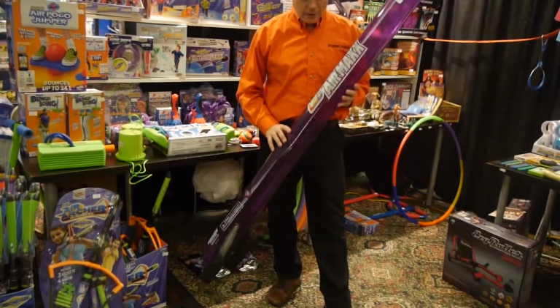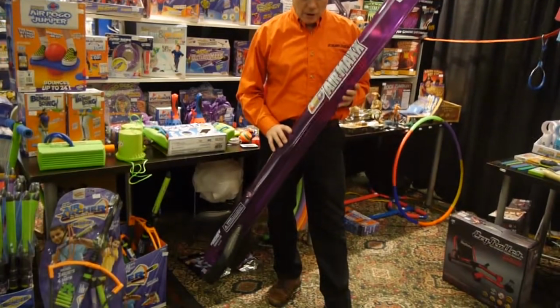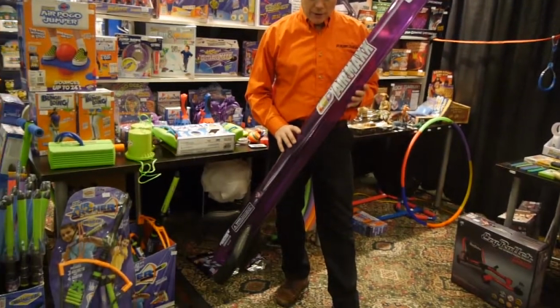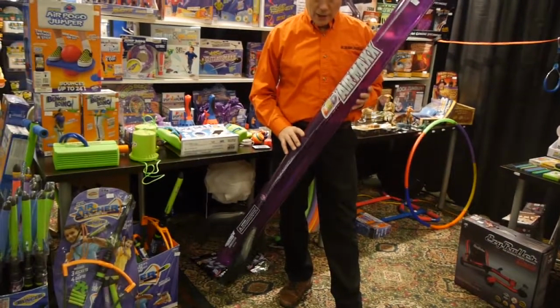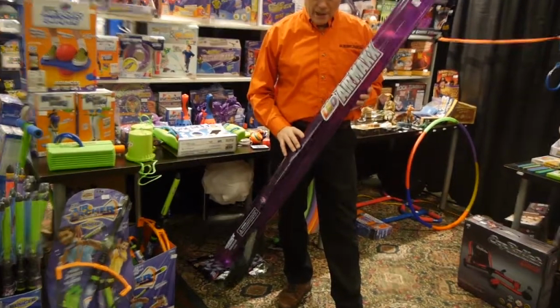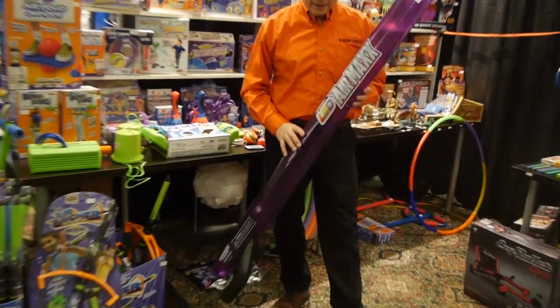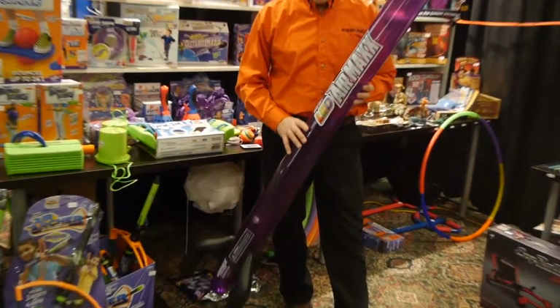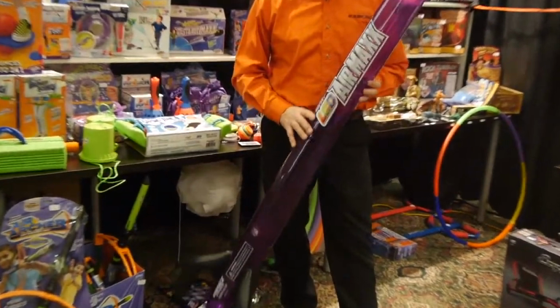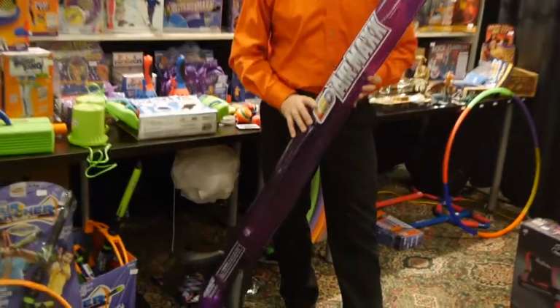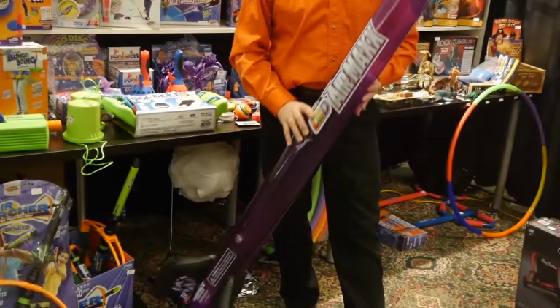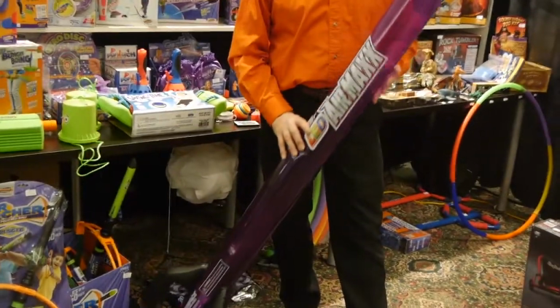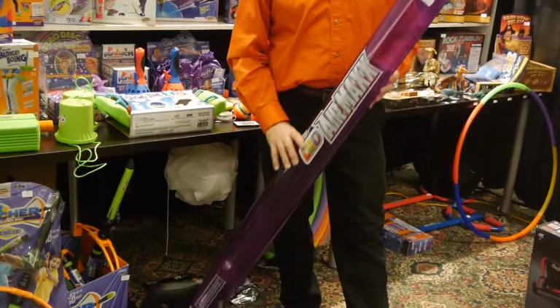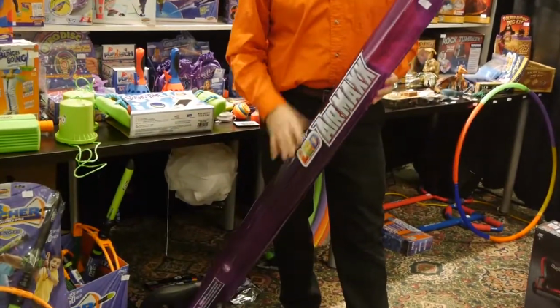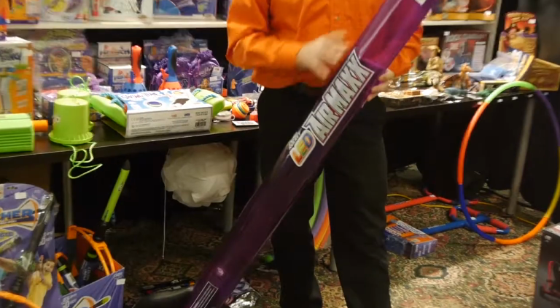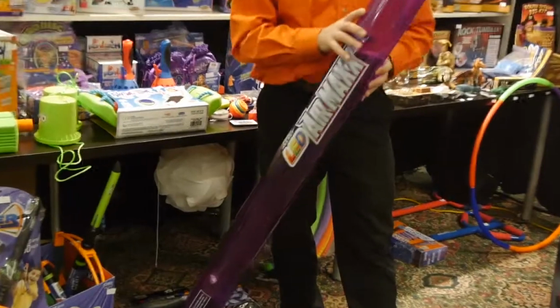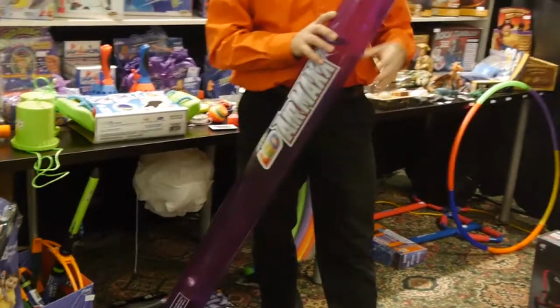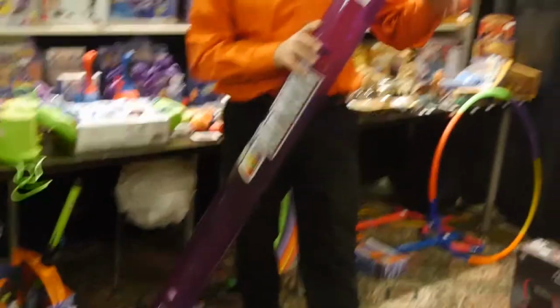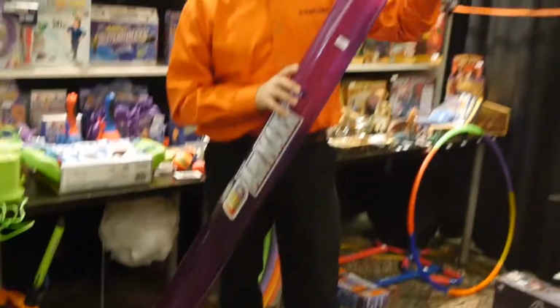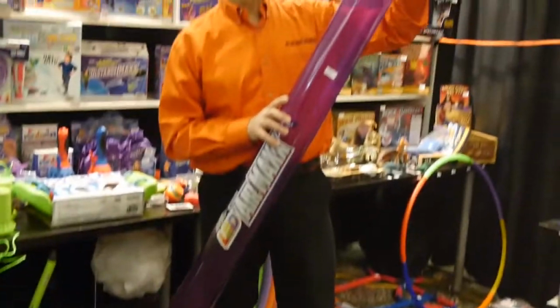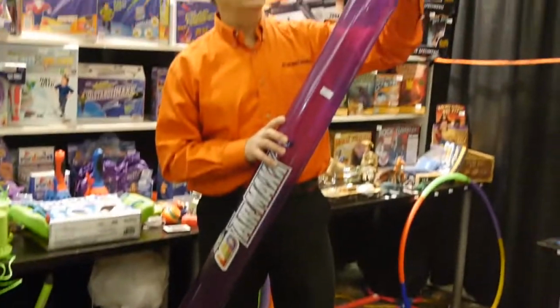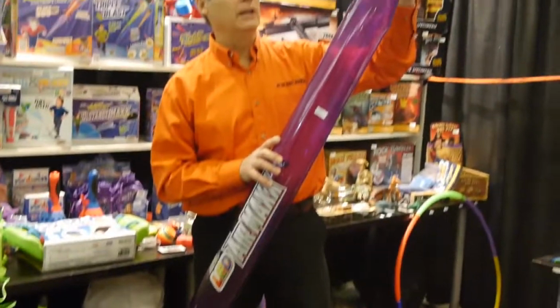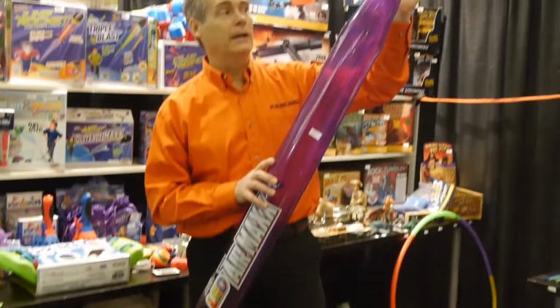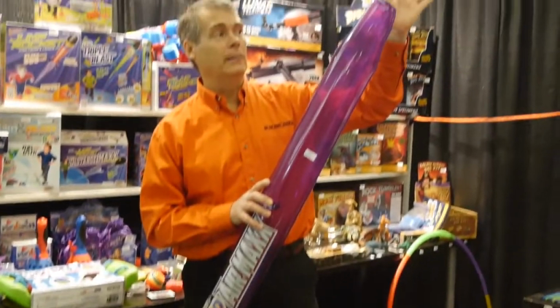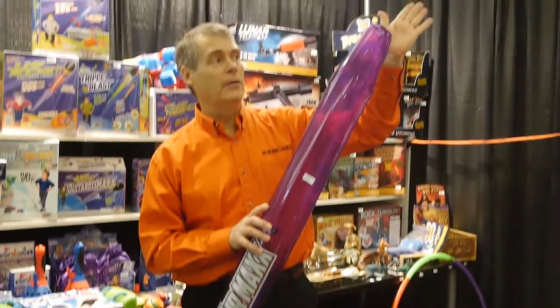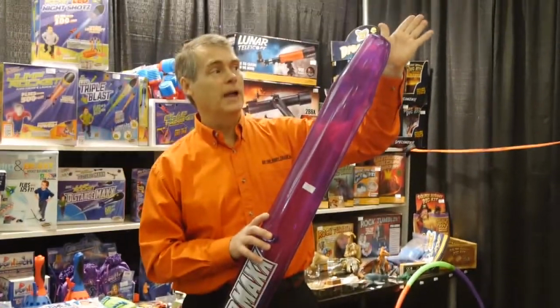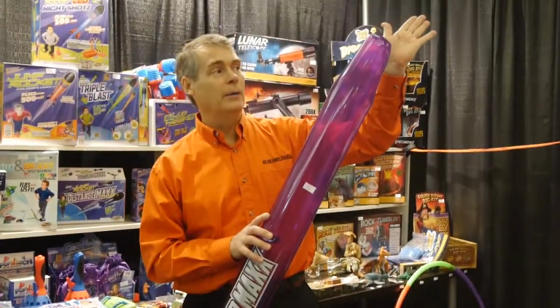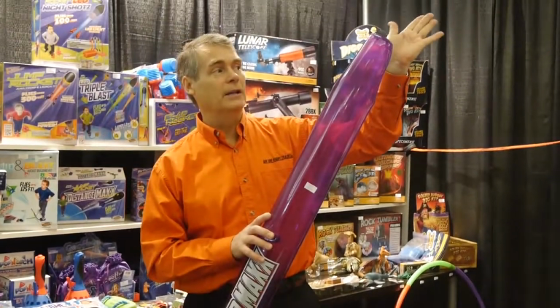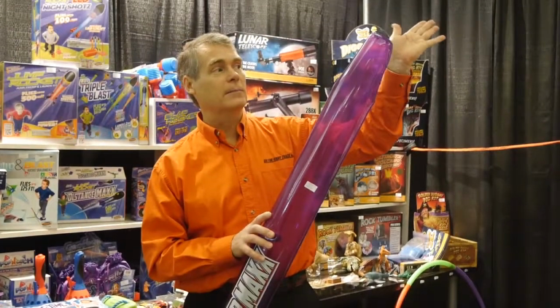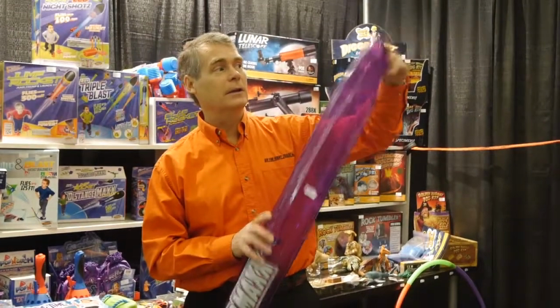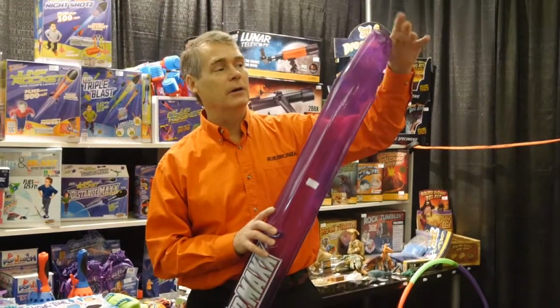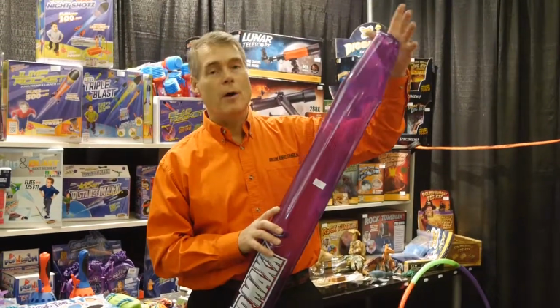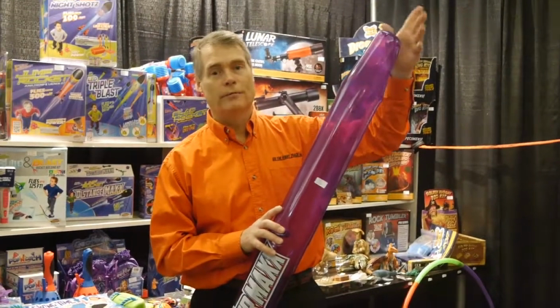This is a new impressive product from Geospace called the Air Max. It's going to come with a motion-activated LED light on the end — when it hits something, it will go off.